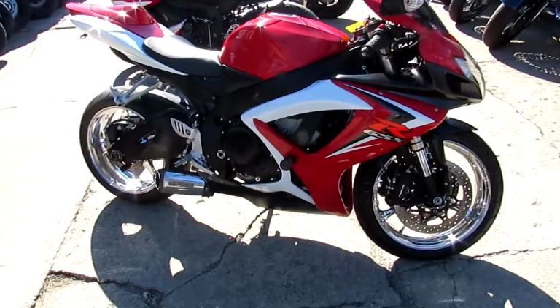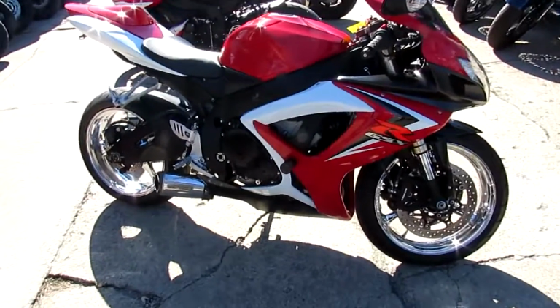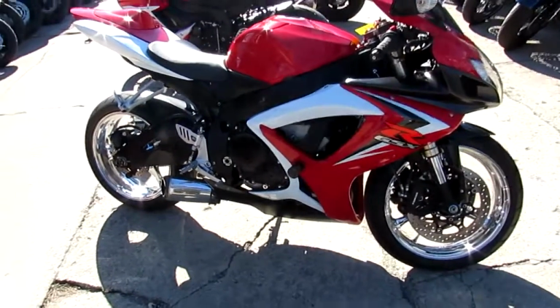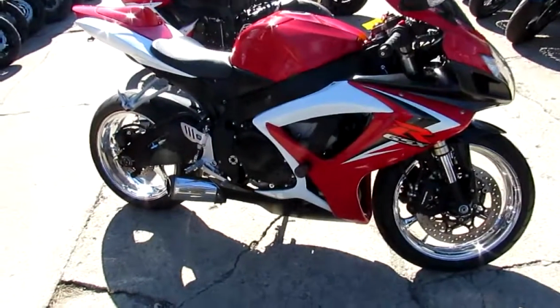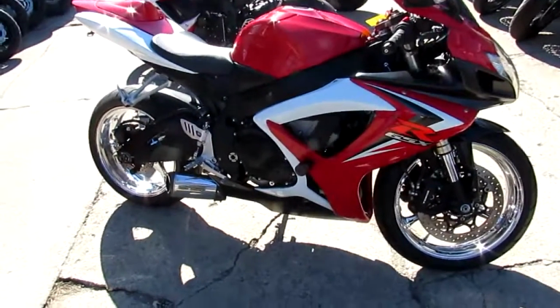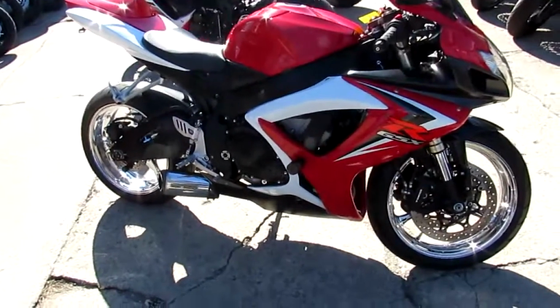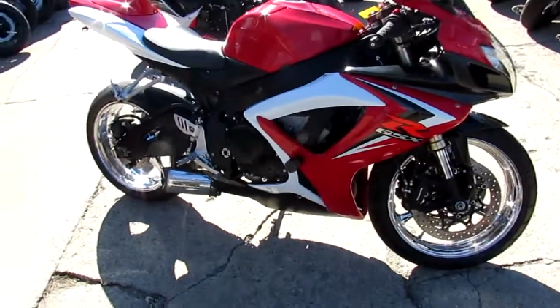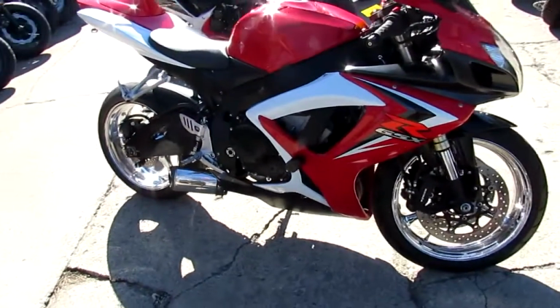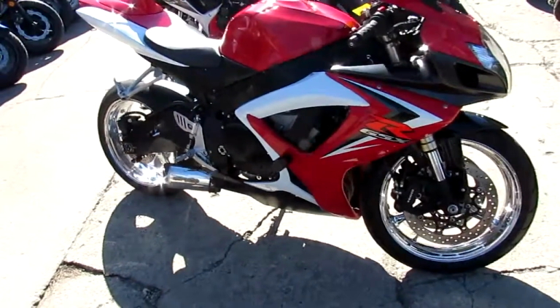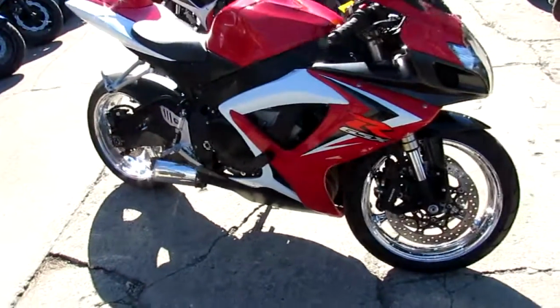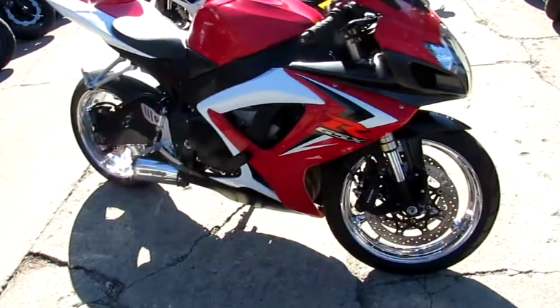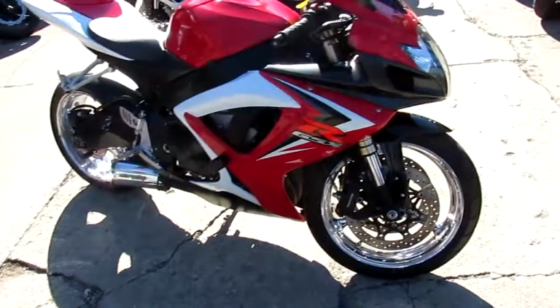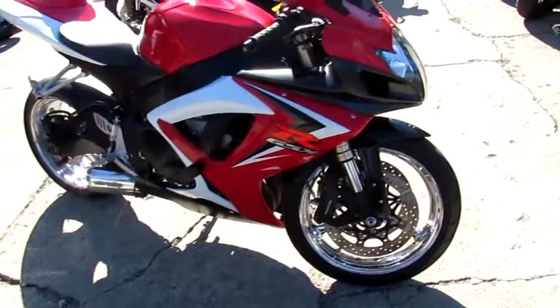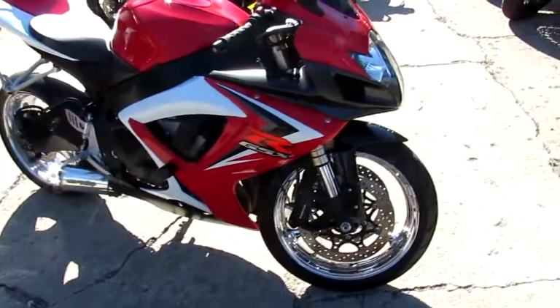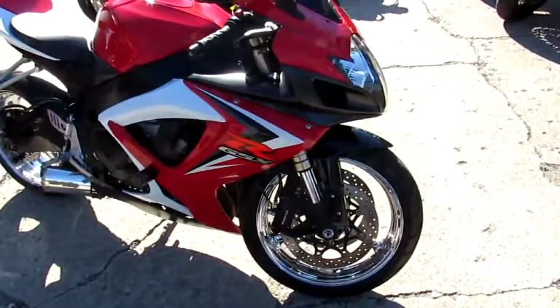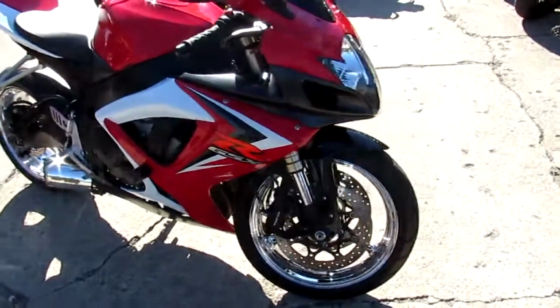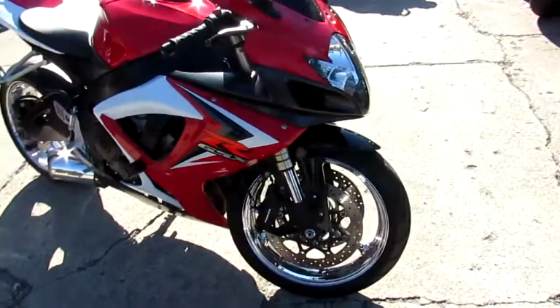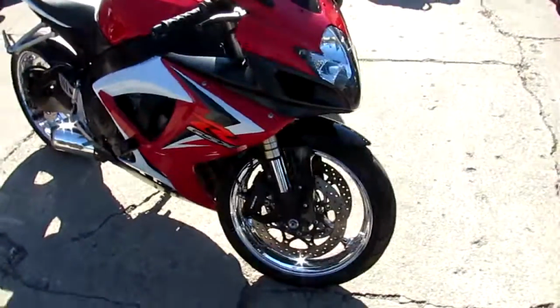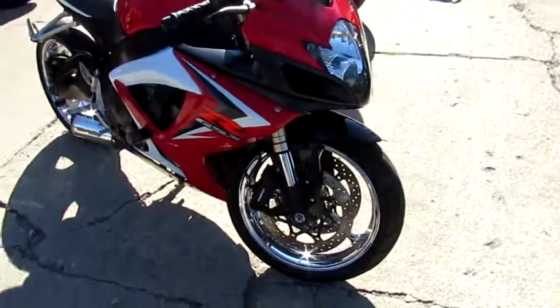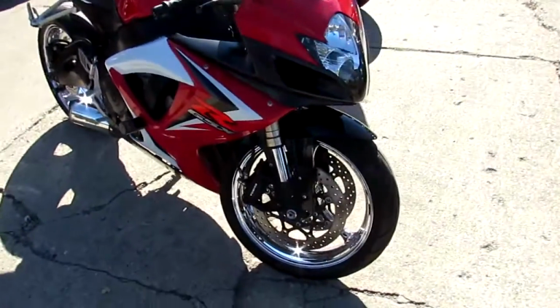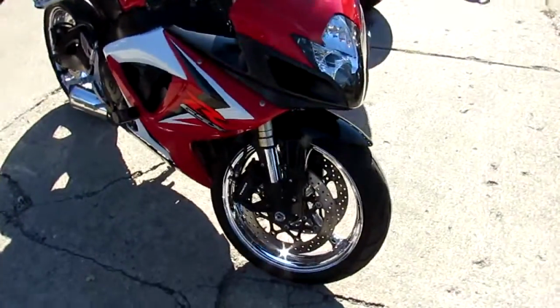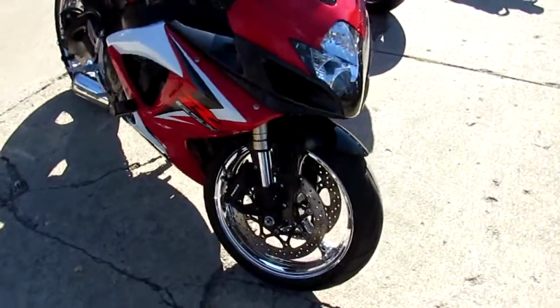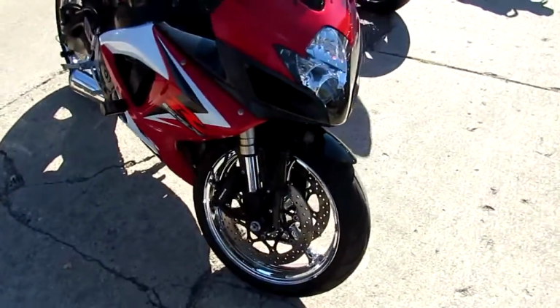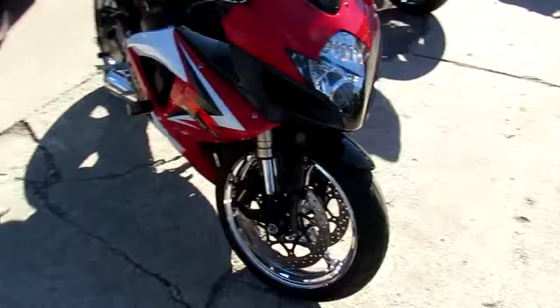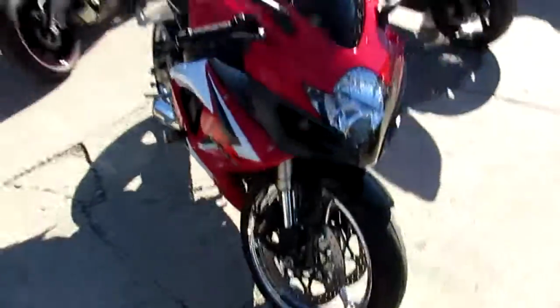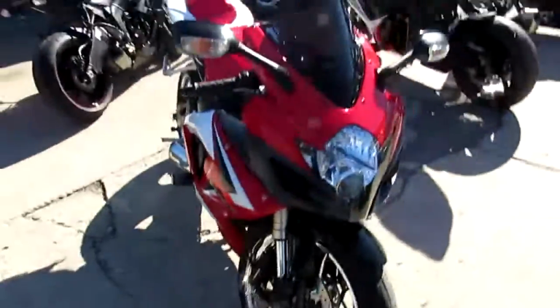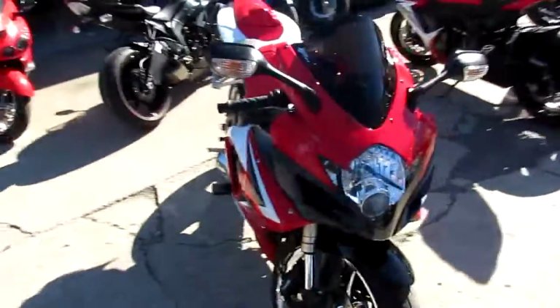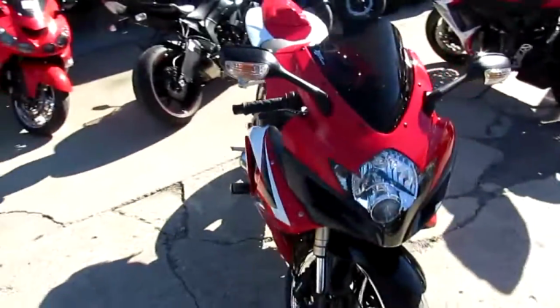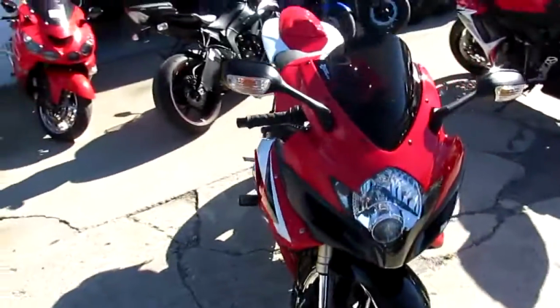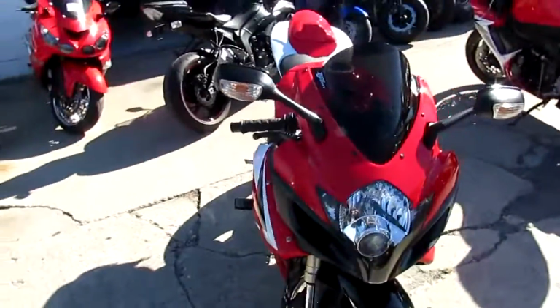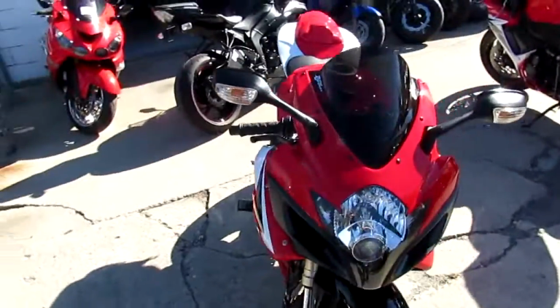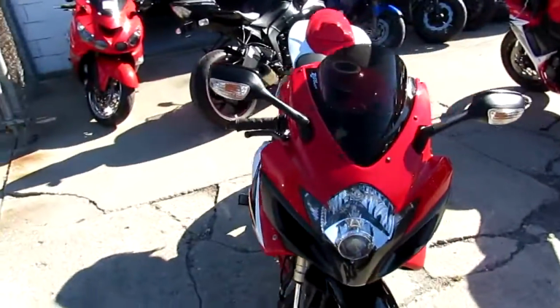Hey guys, Chad and Andrew here at Approval Power Sports. We've got 450 used bikes, so we've got guaranteed financing.